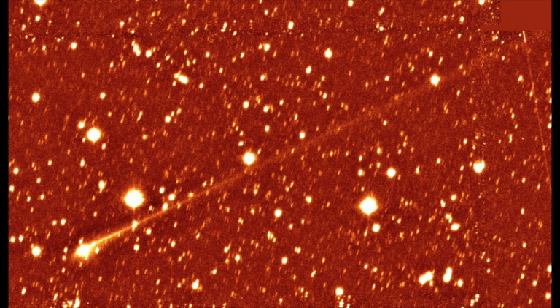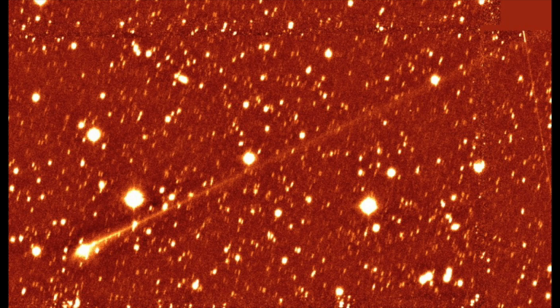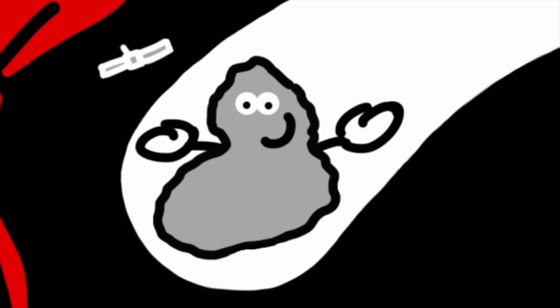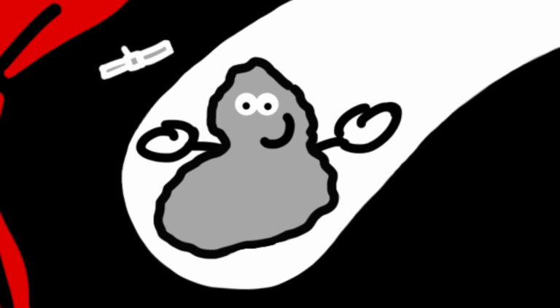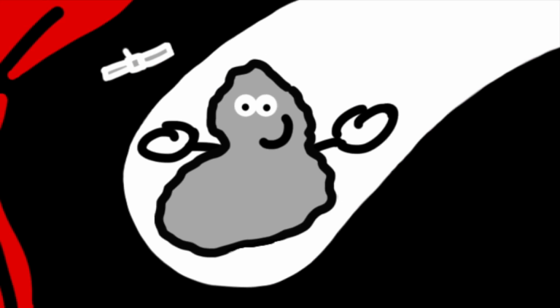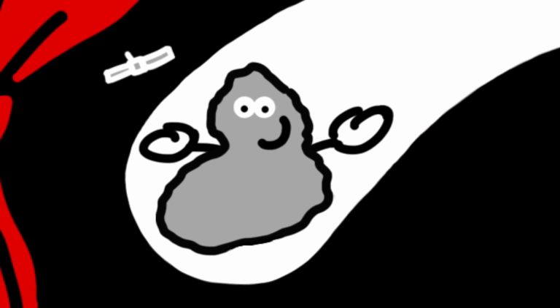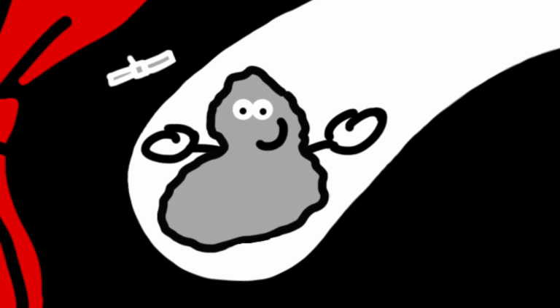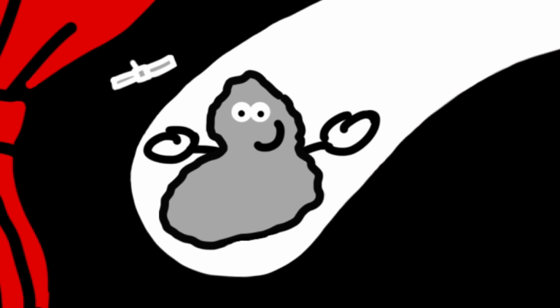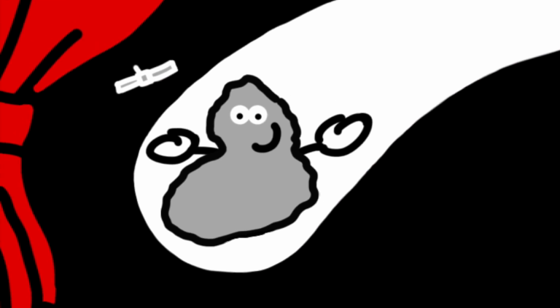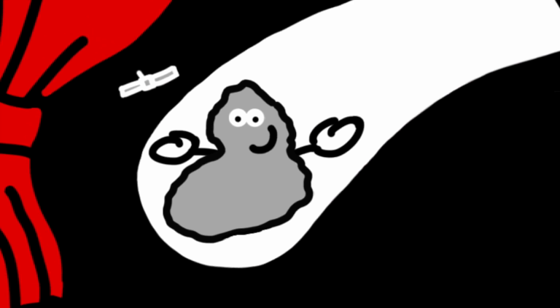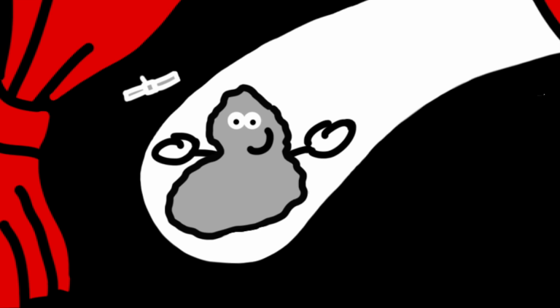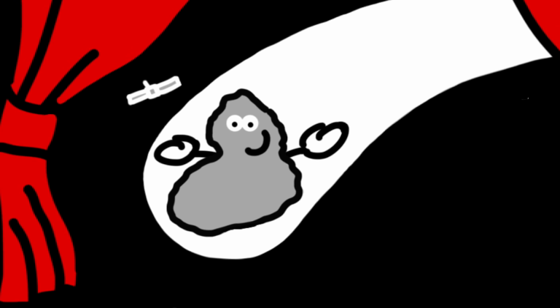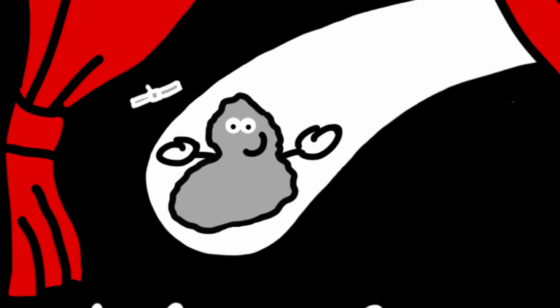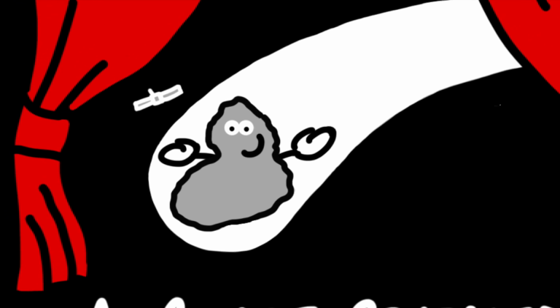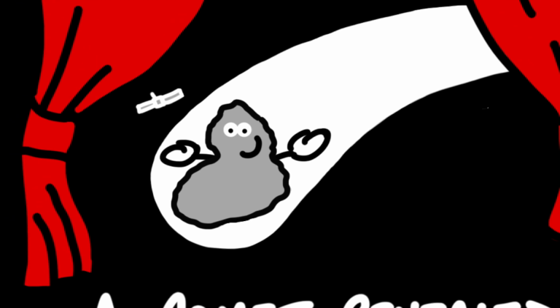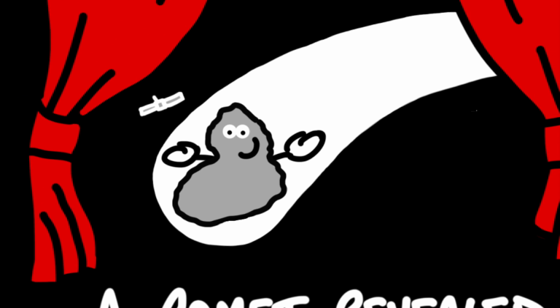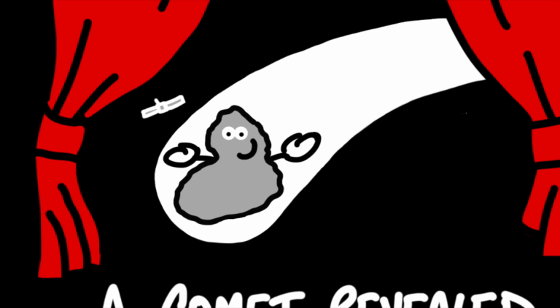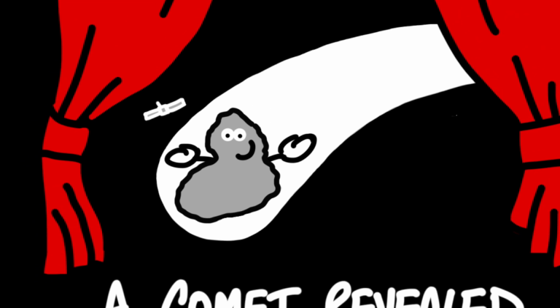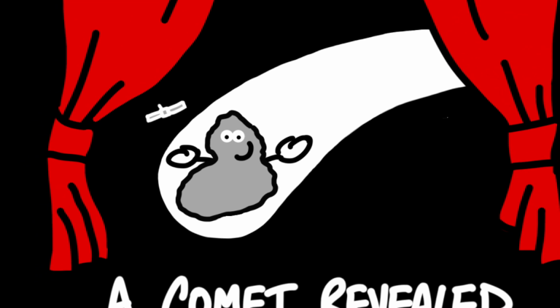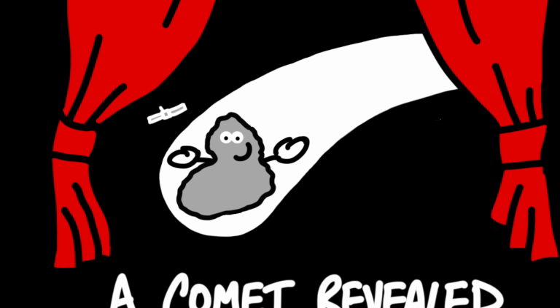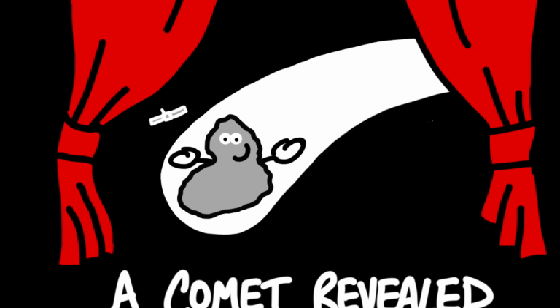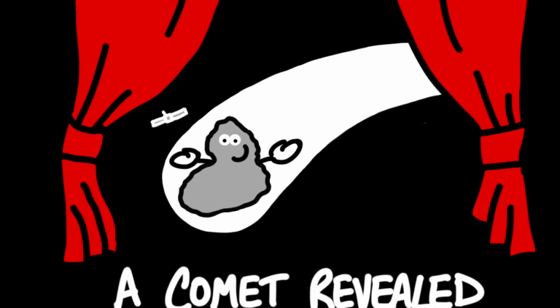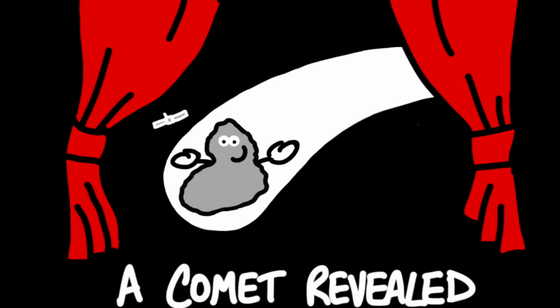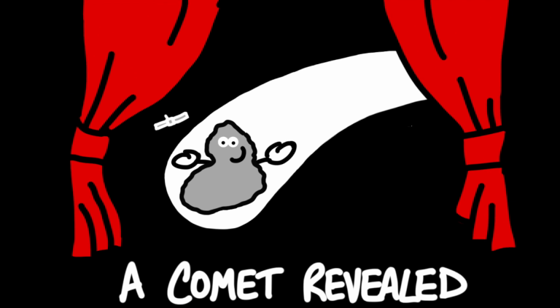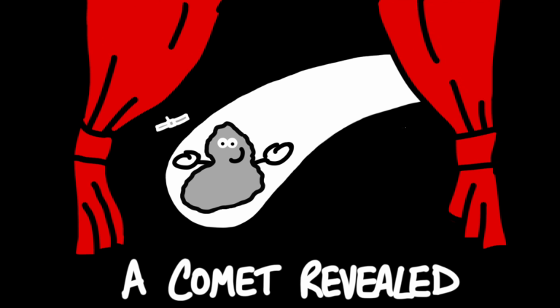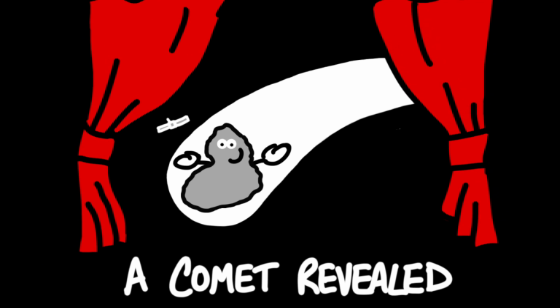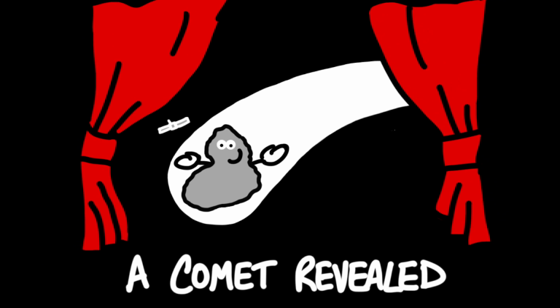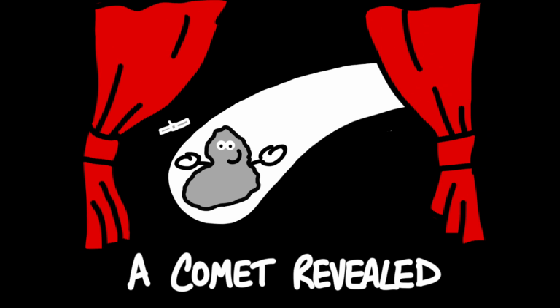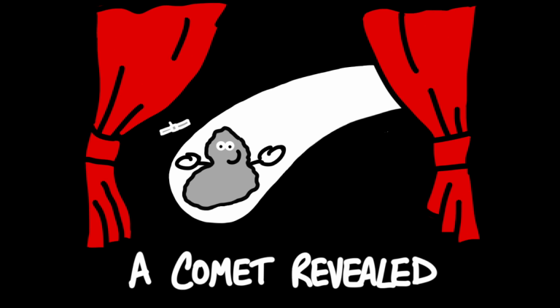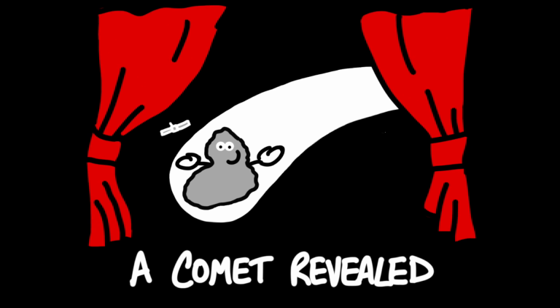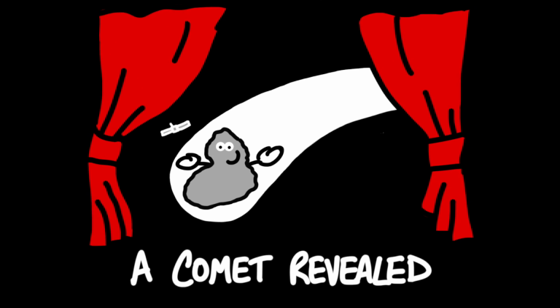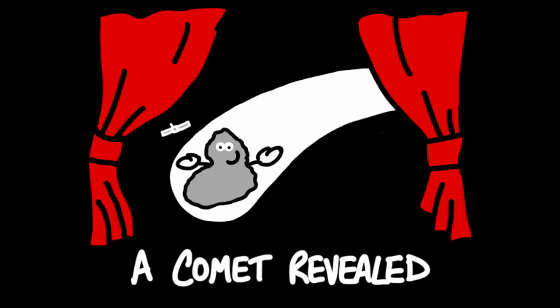Join us if you can at the Royal Society Summer Science Exhibition to find out more about Rosetta and its exciting science.